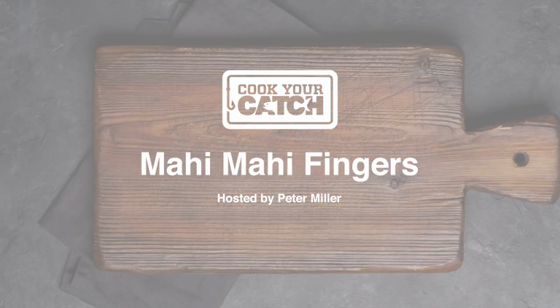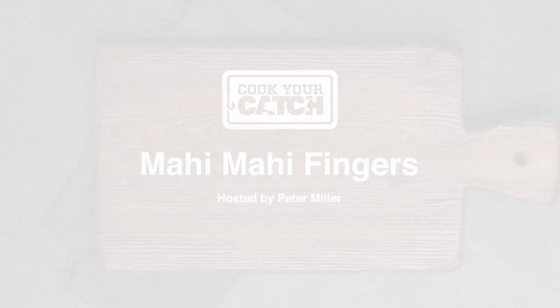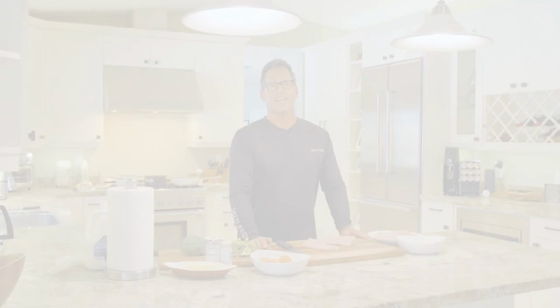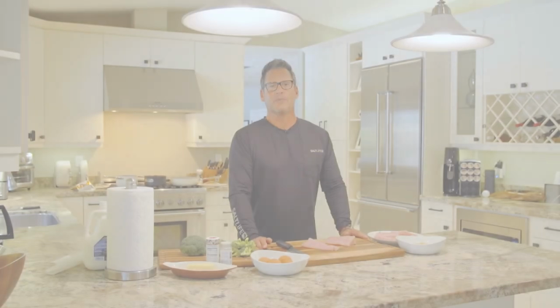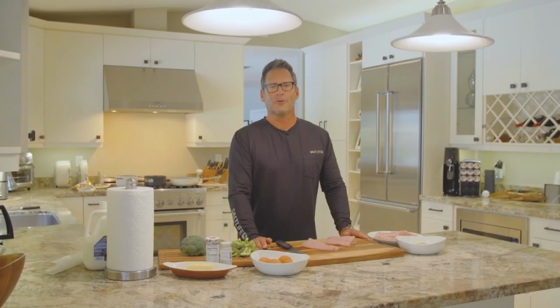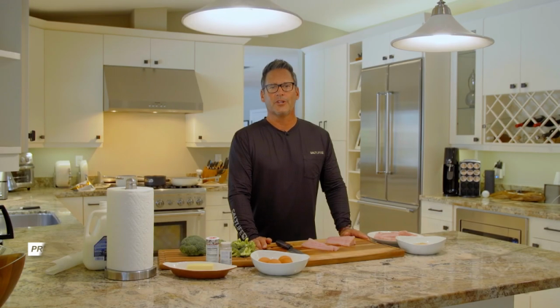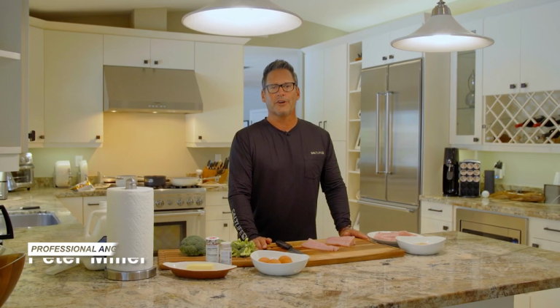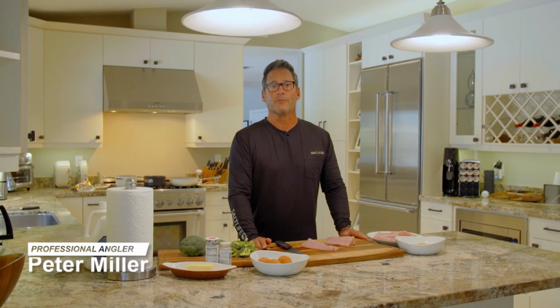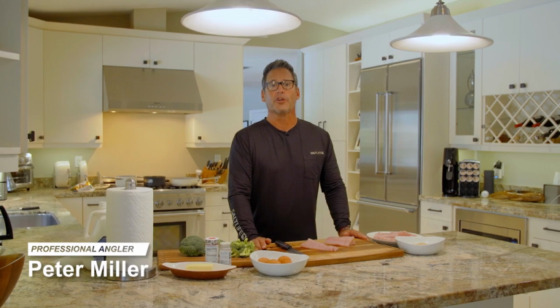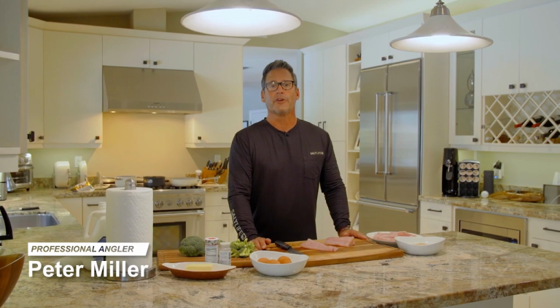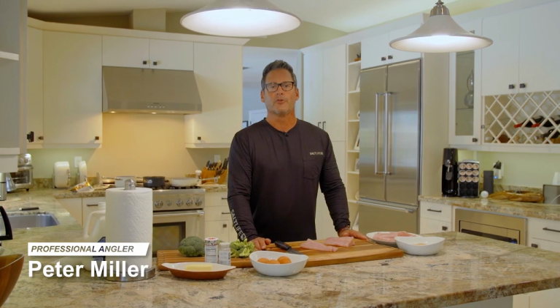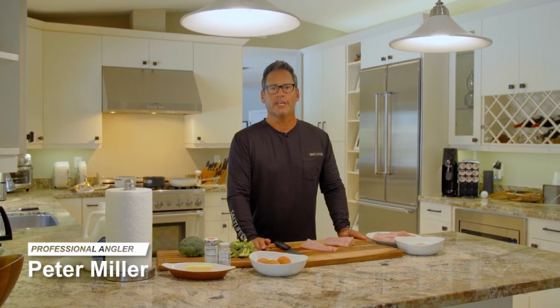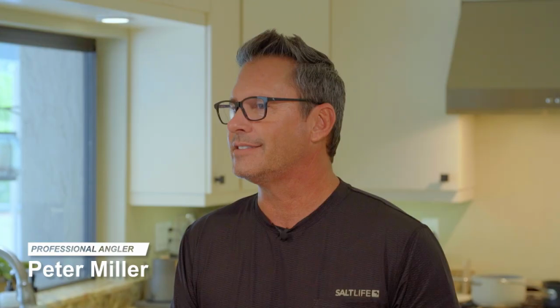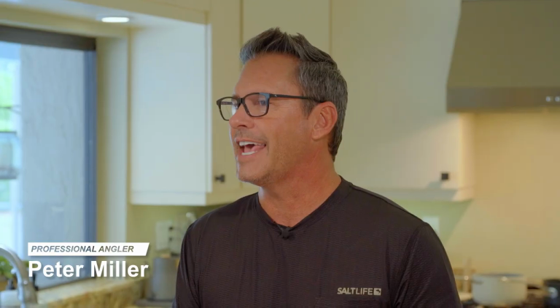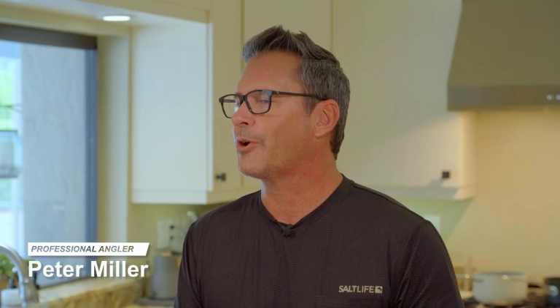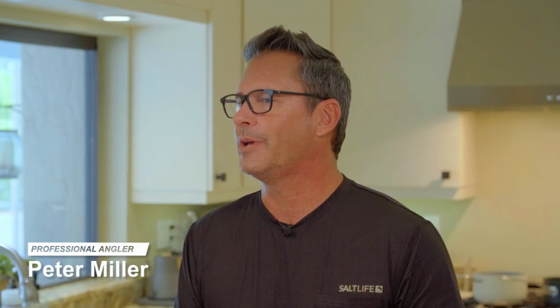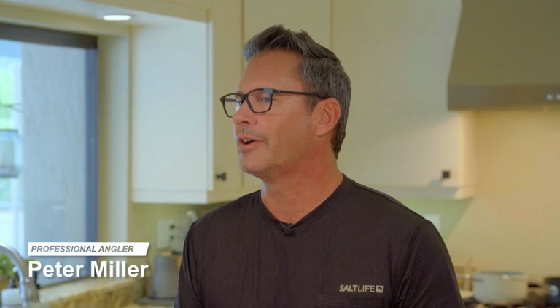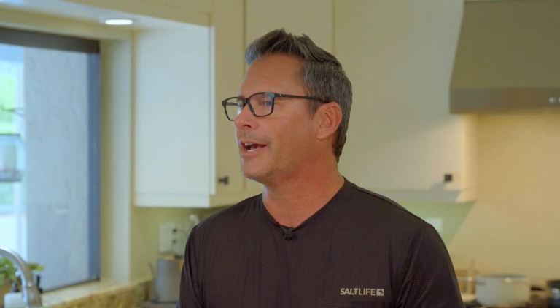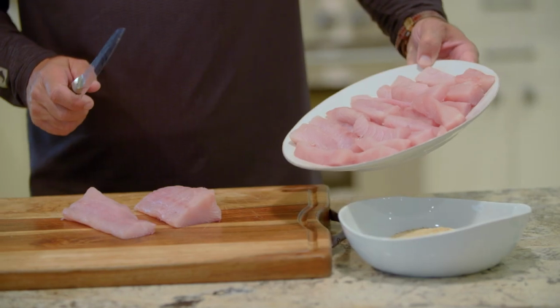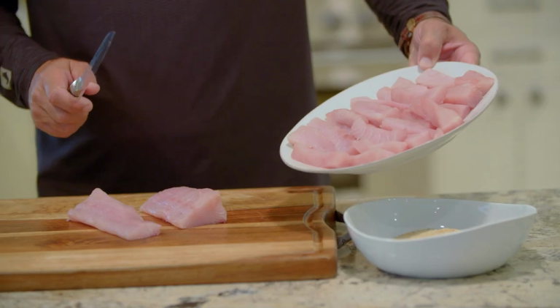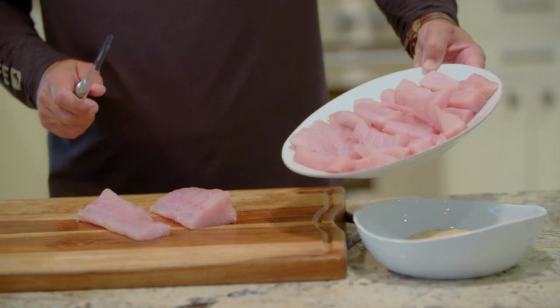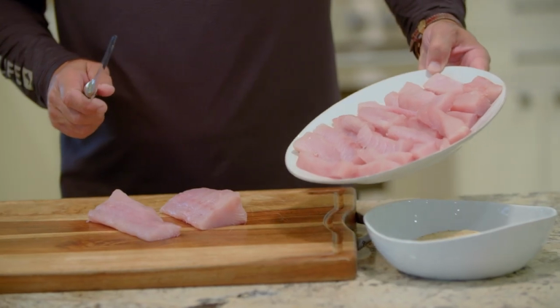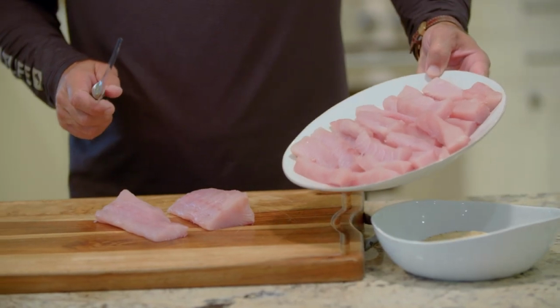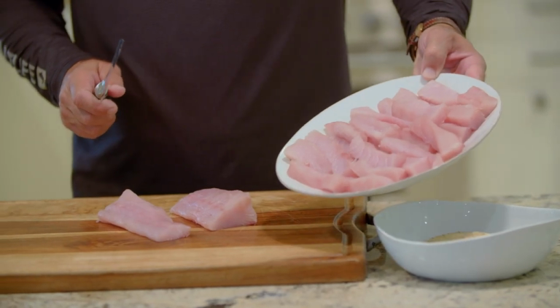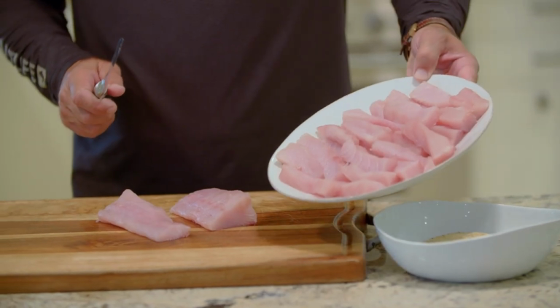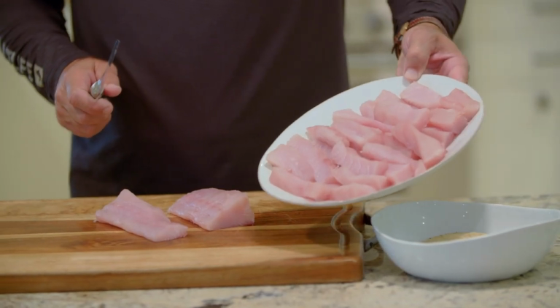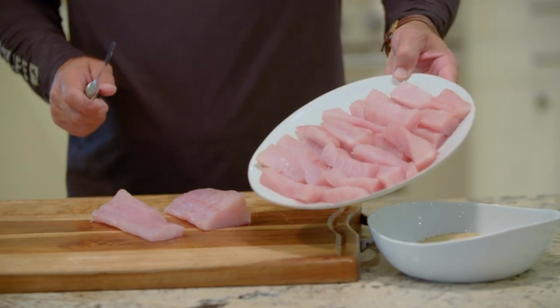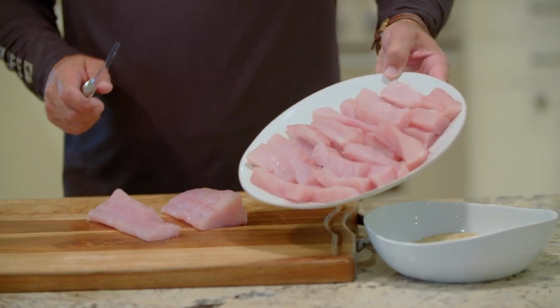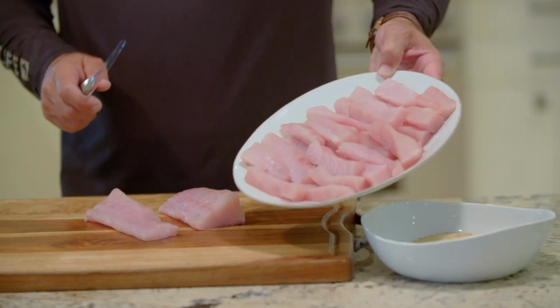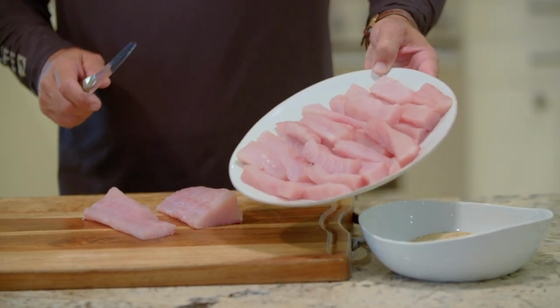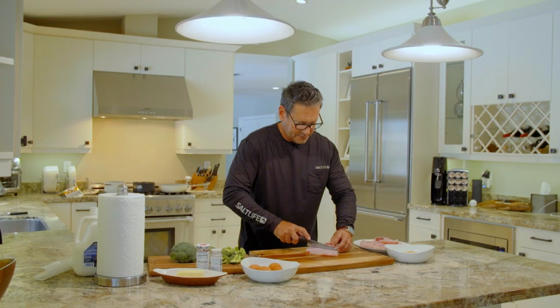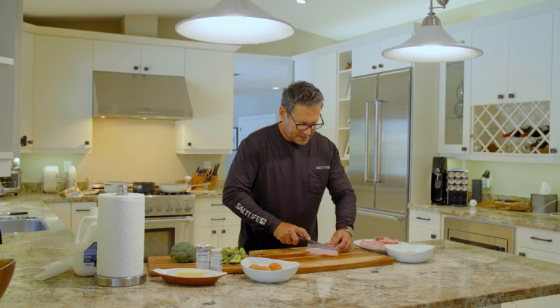Hey guys, Peter Miller here from Mercury Marine, and today we're going to be cooking Mahi Mahi fingers, which is also known as dolphin fish.